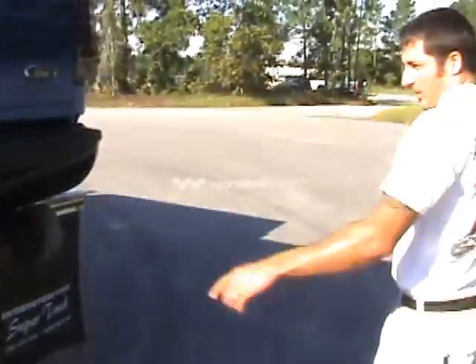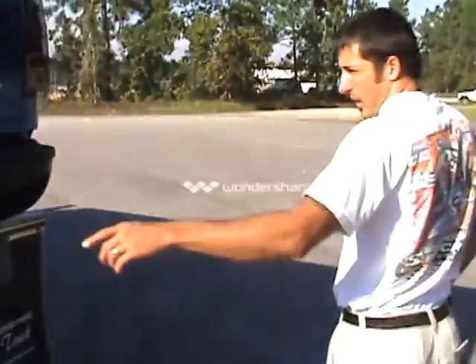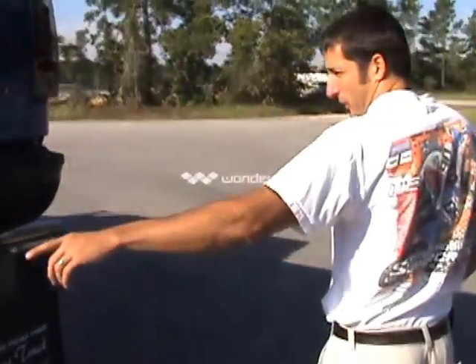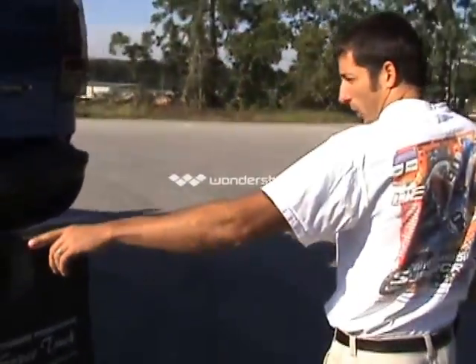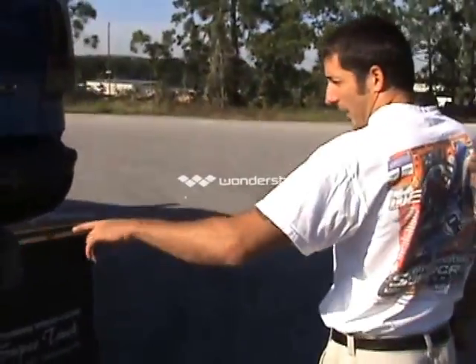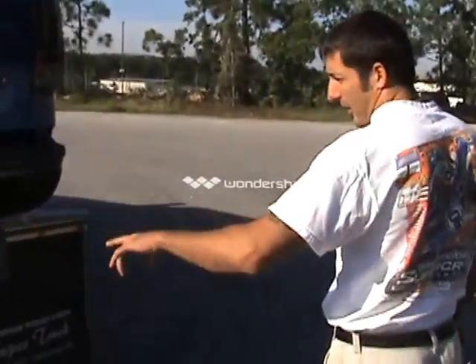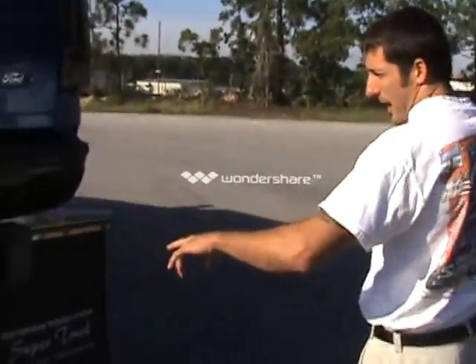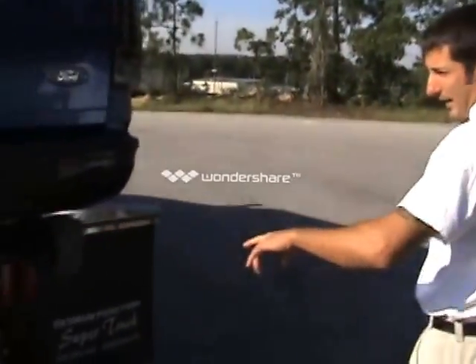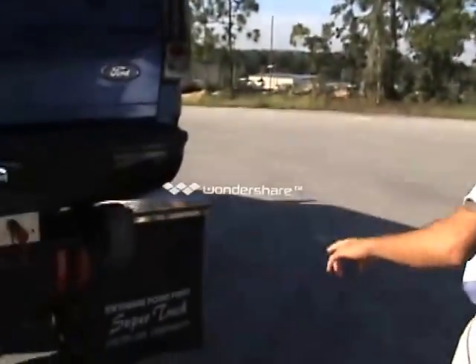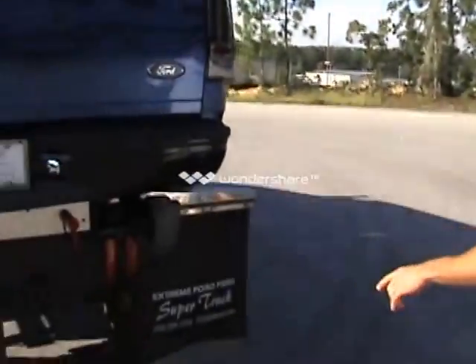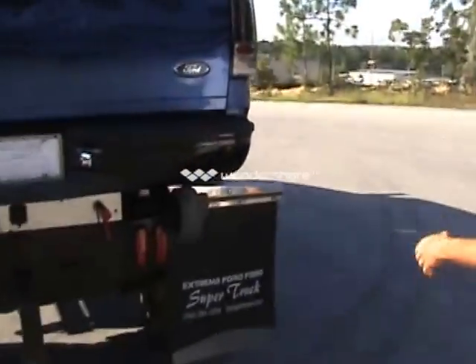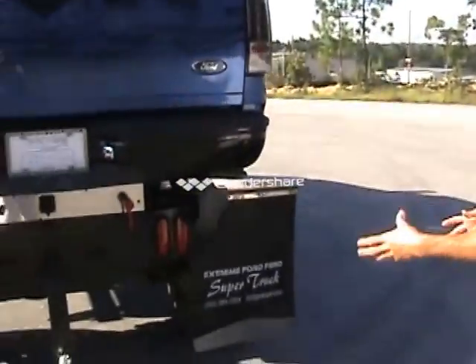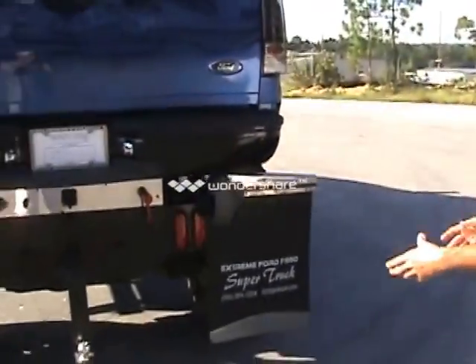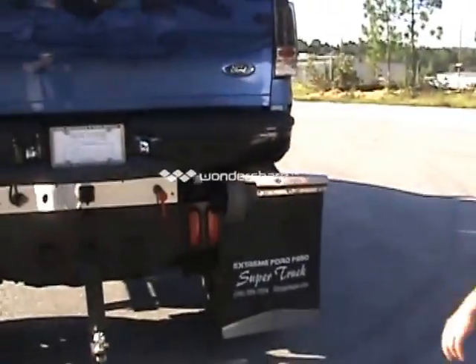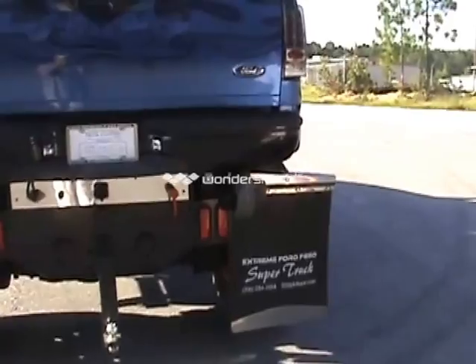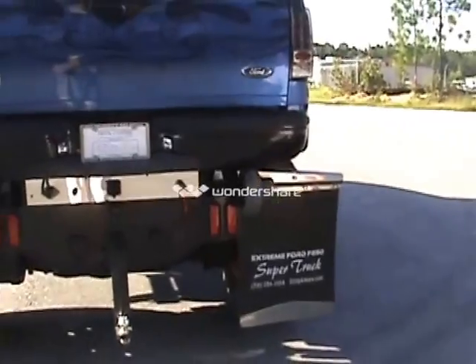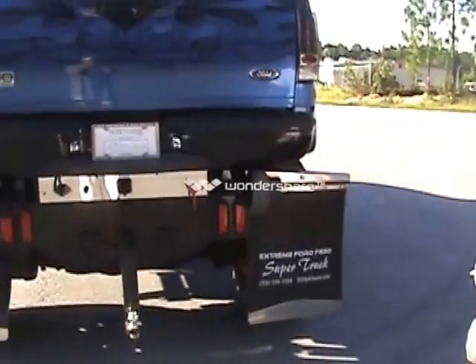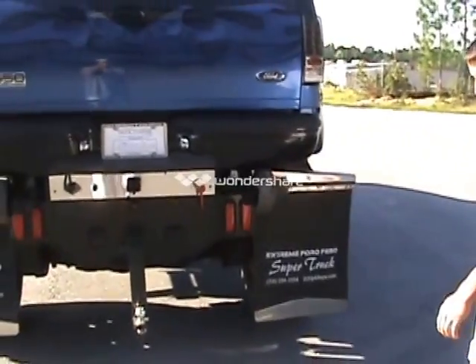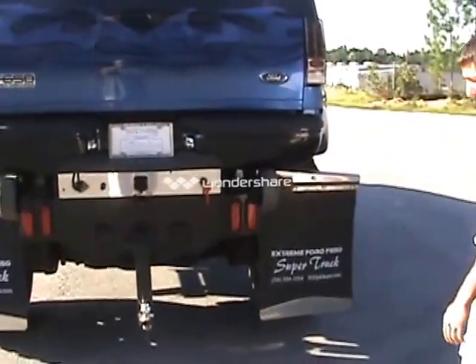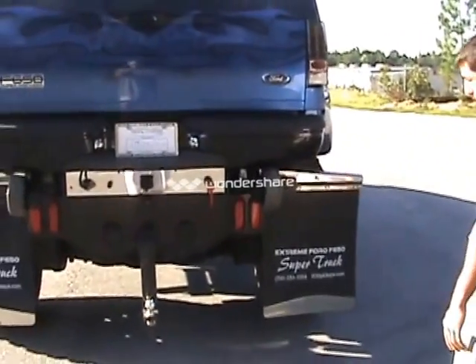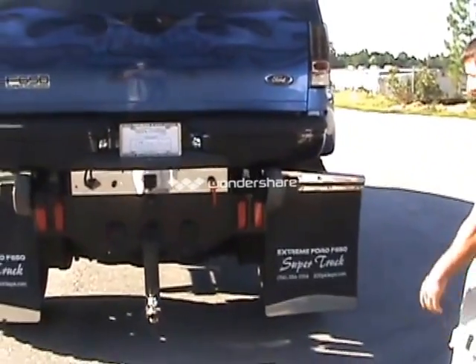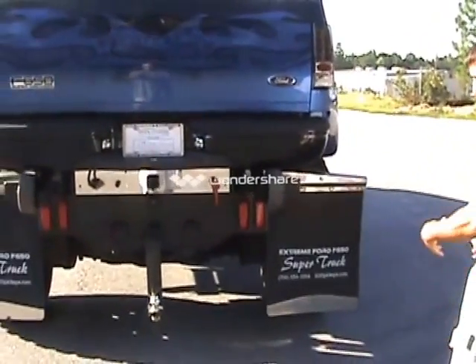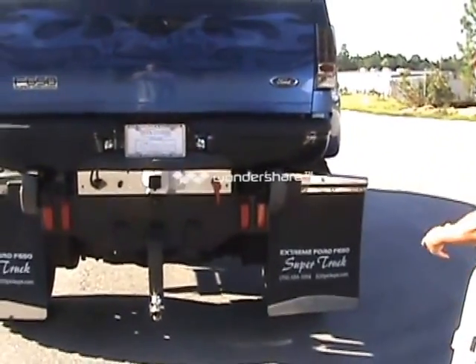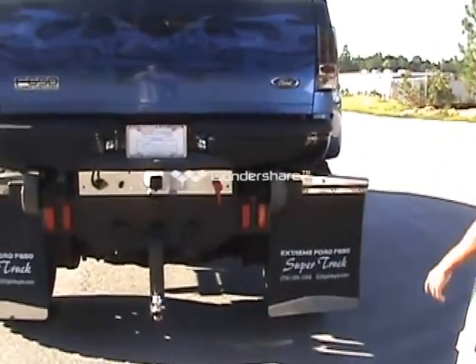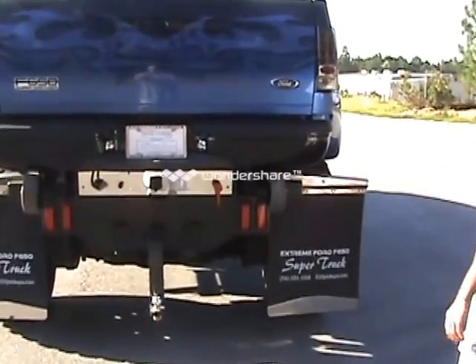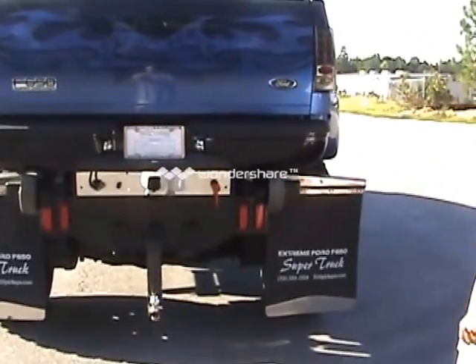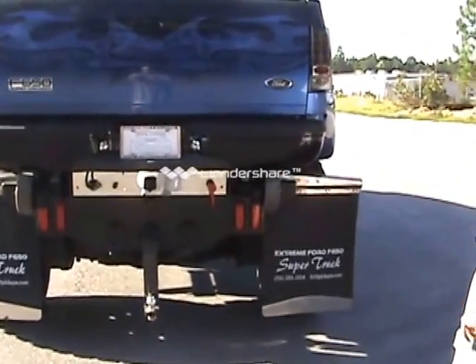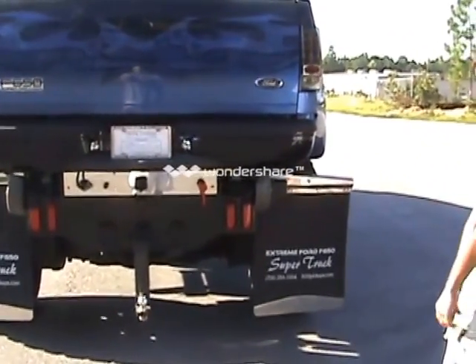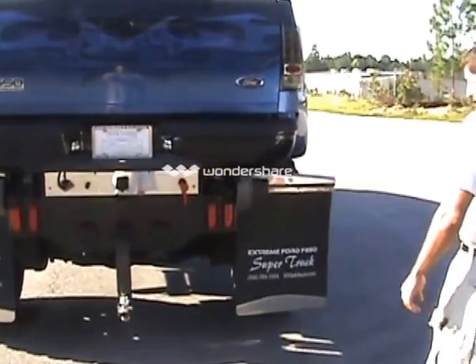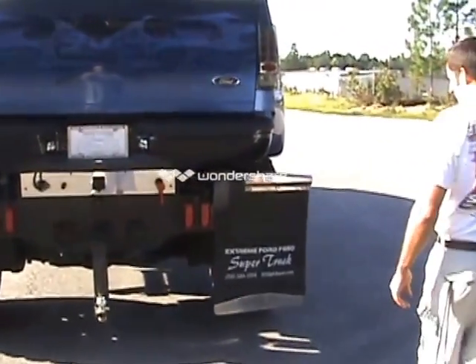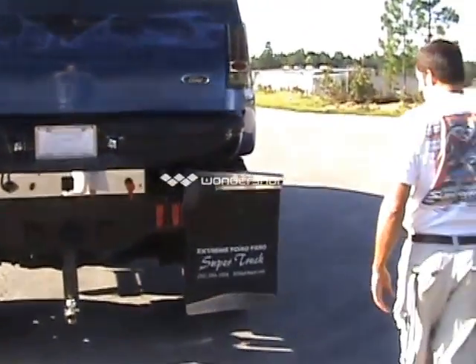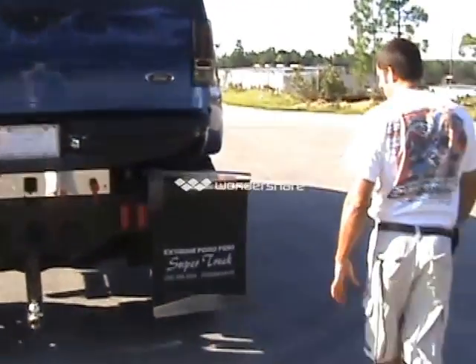We have our four lights in the back, which if you do decide to leave the bed off at home, it's still legal to drive down the road.